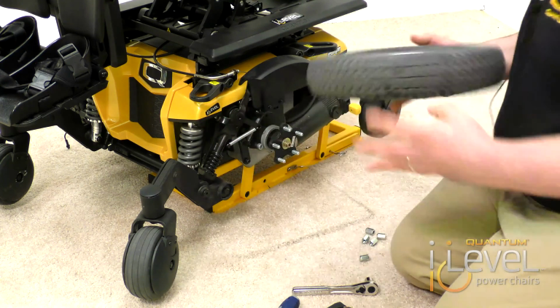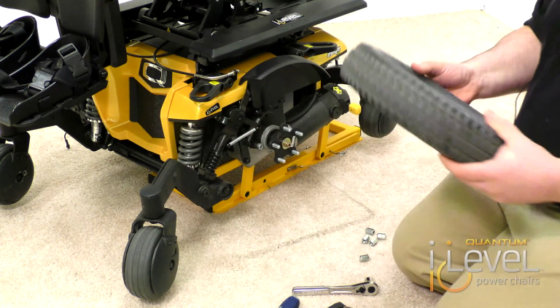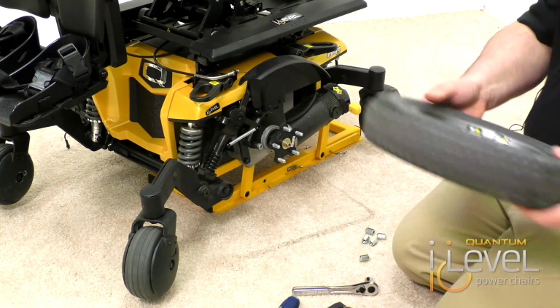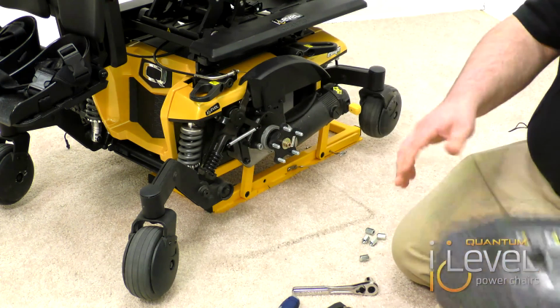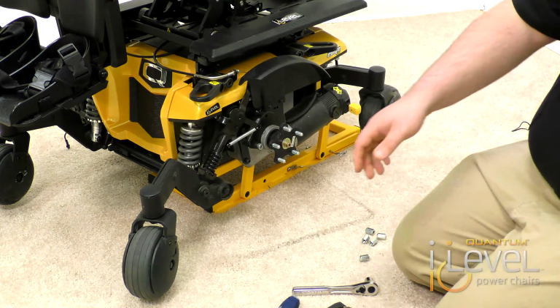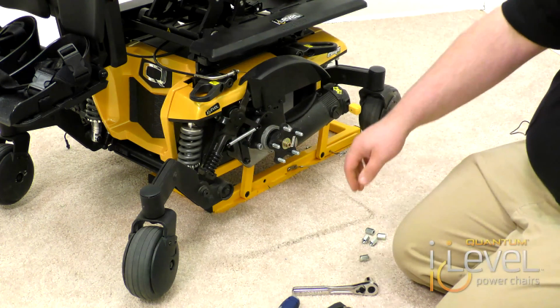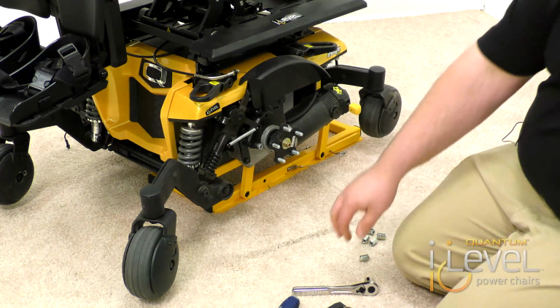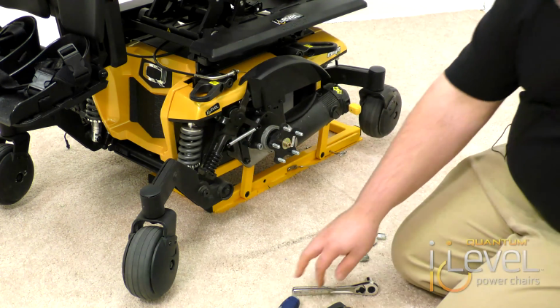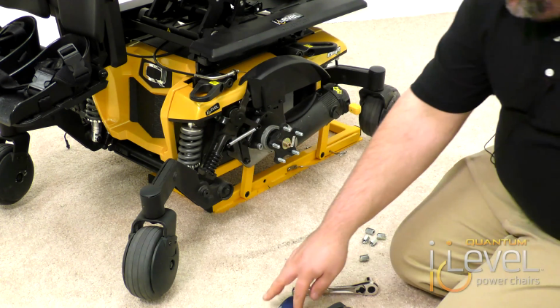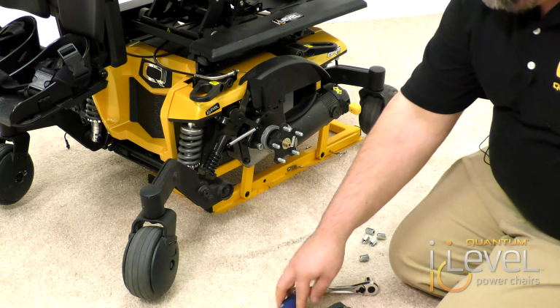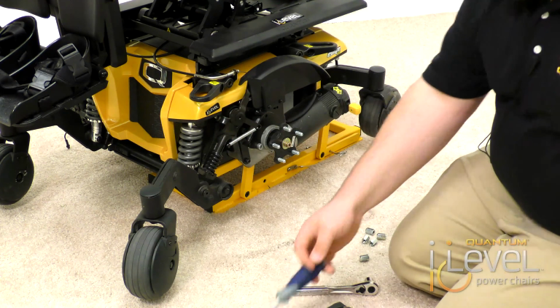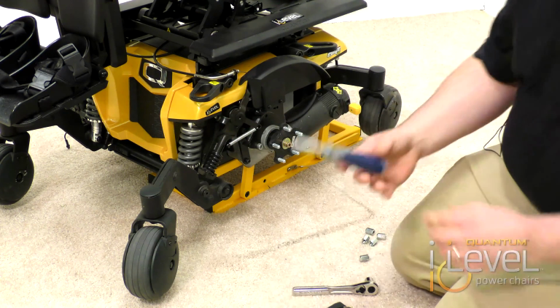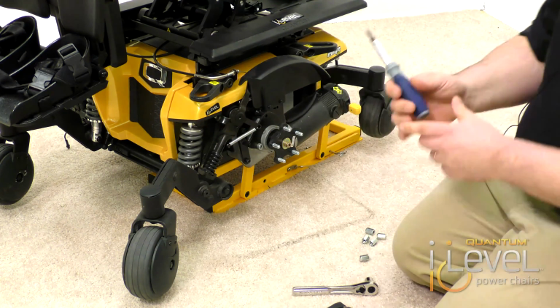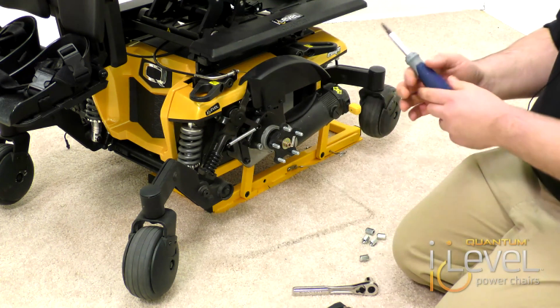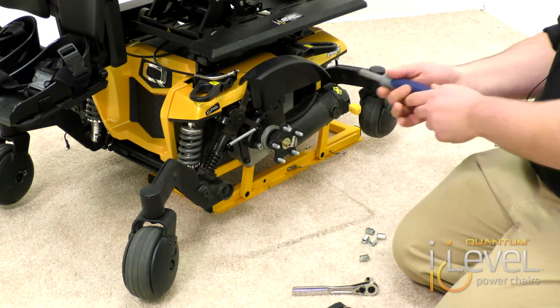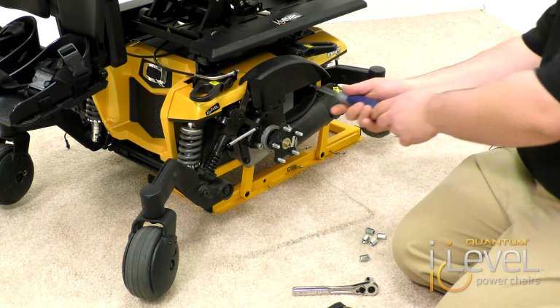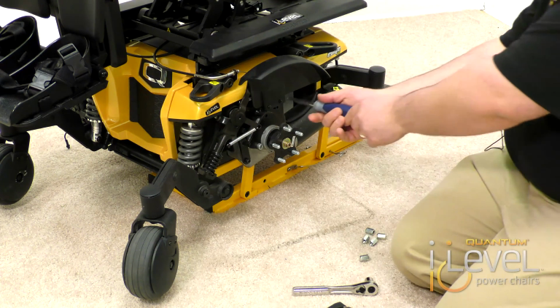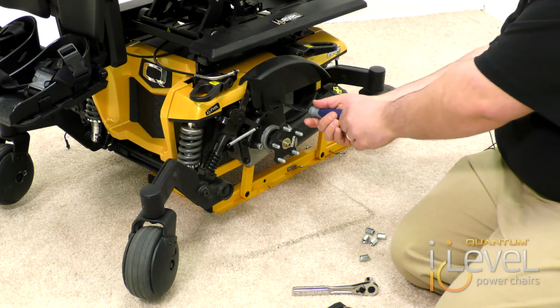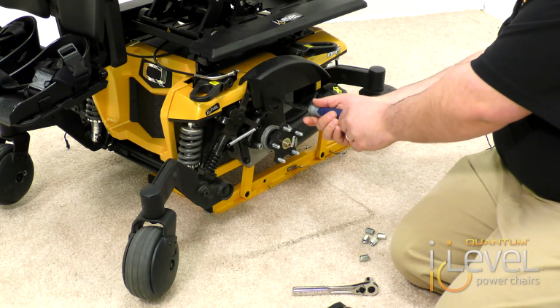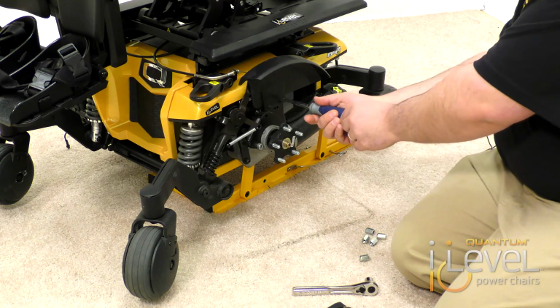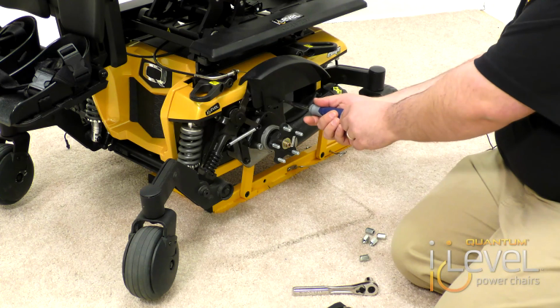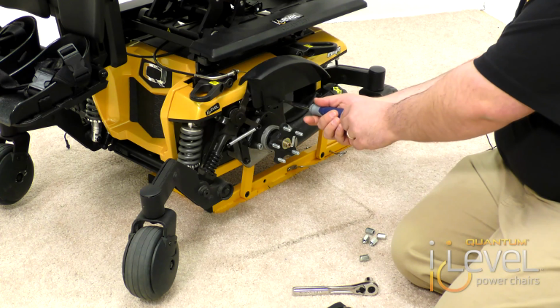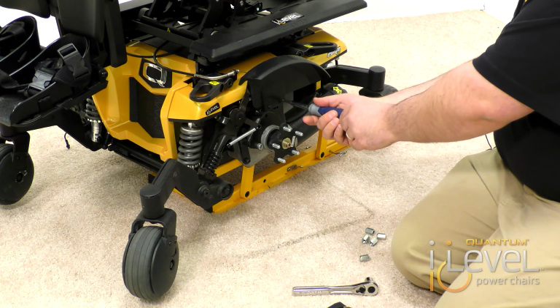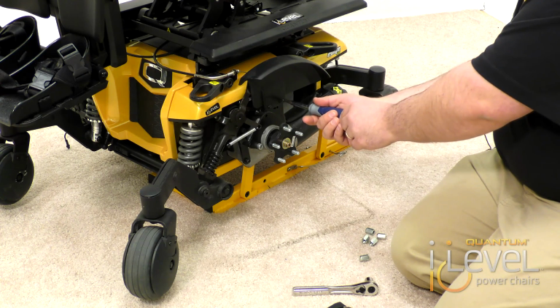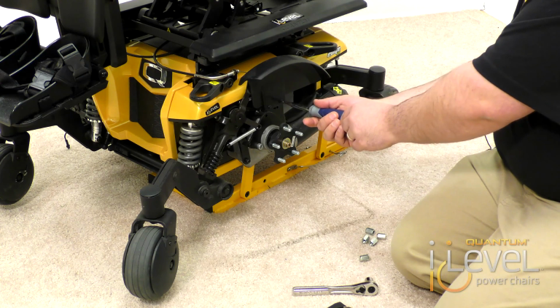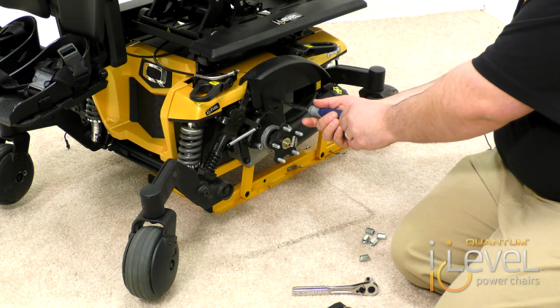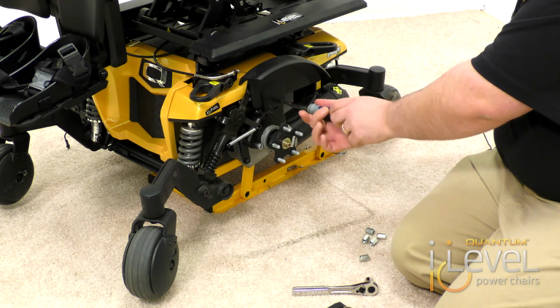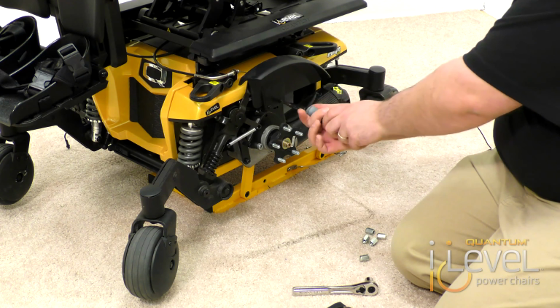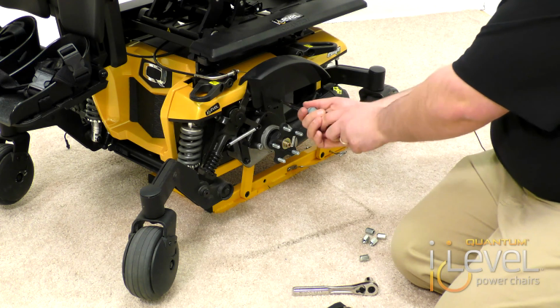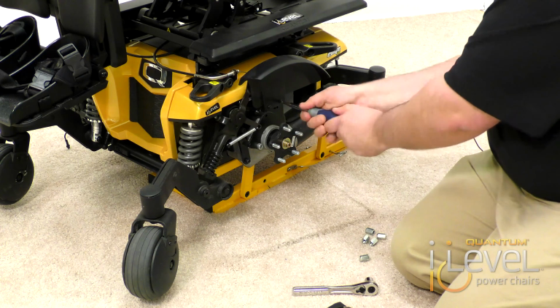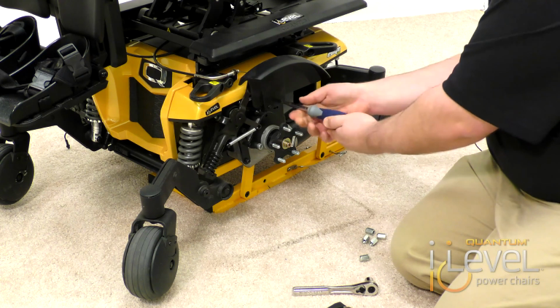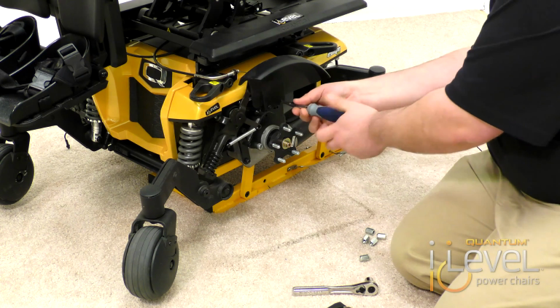Once your drive wheel is off, take a Phillips head screwdriver and we have to remove the existing fender.